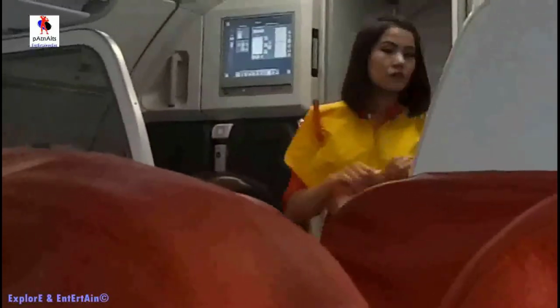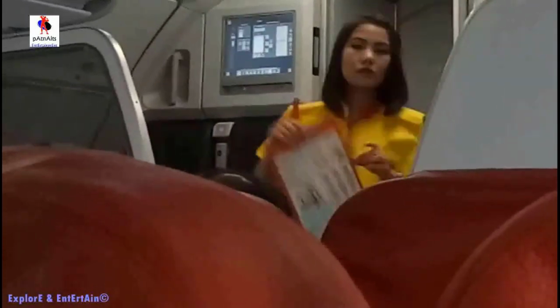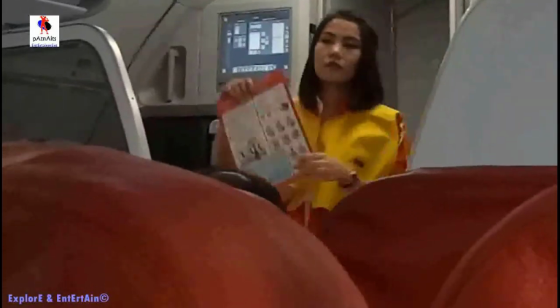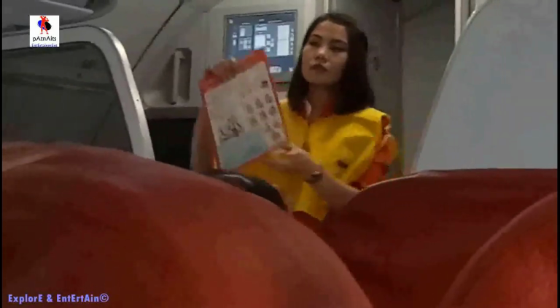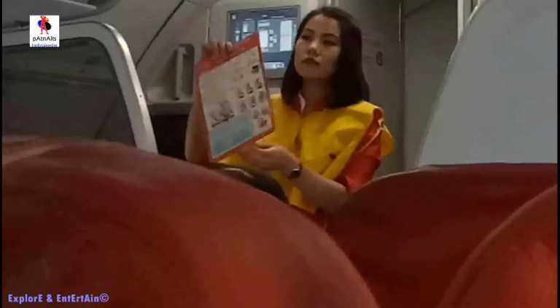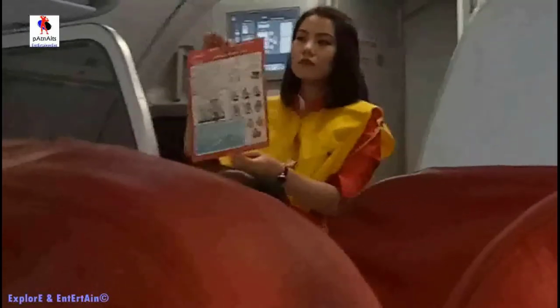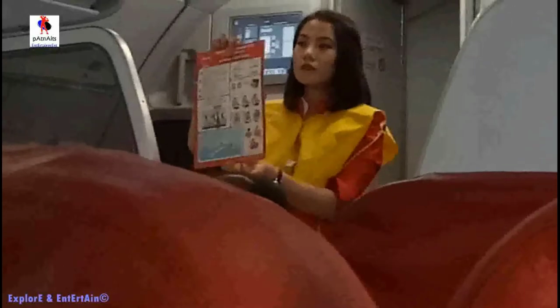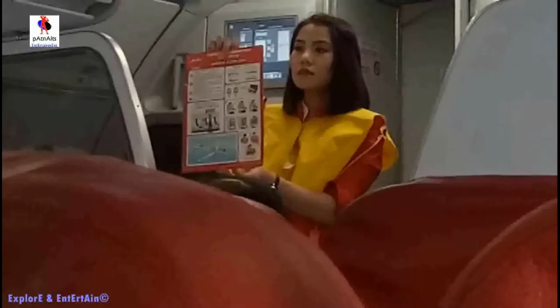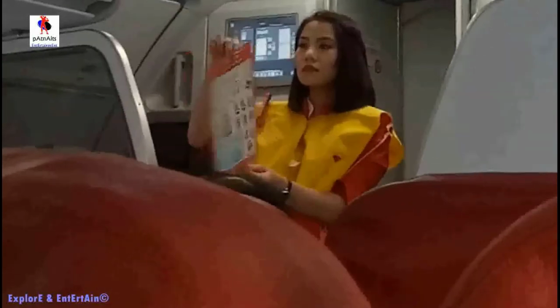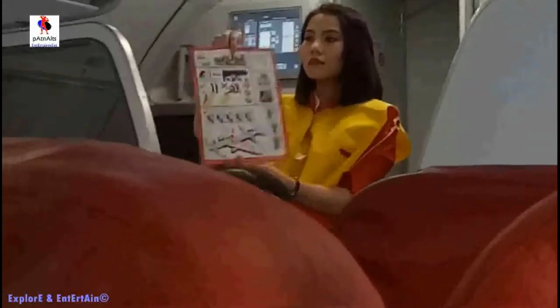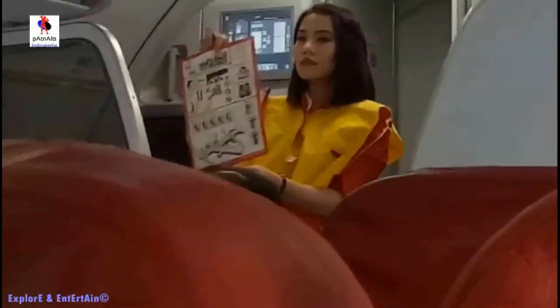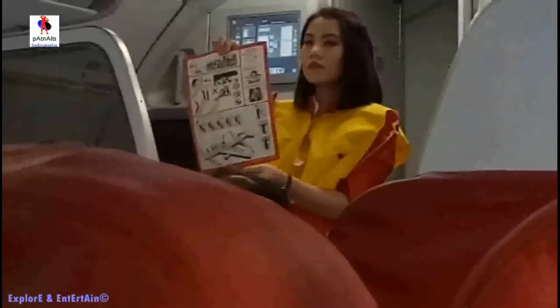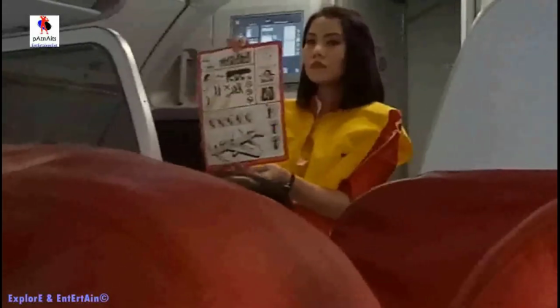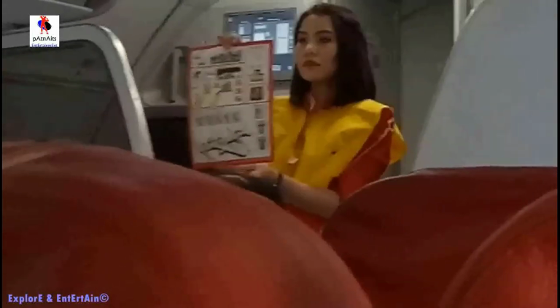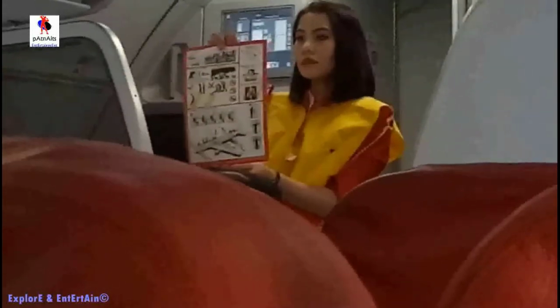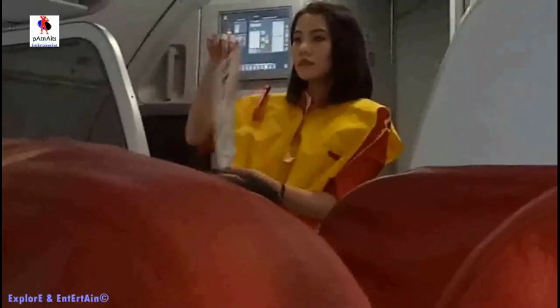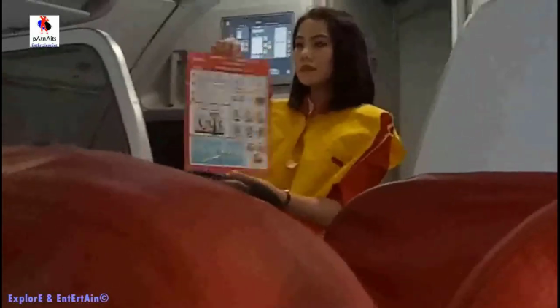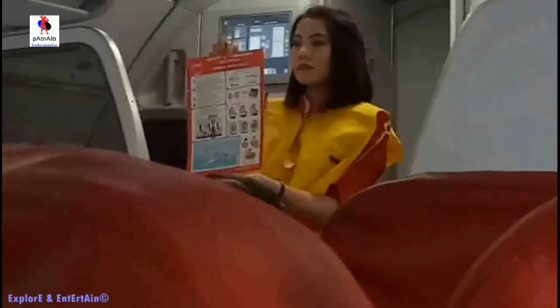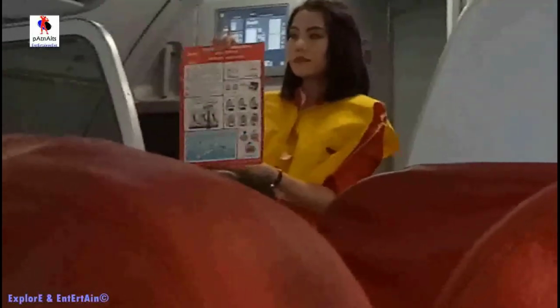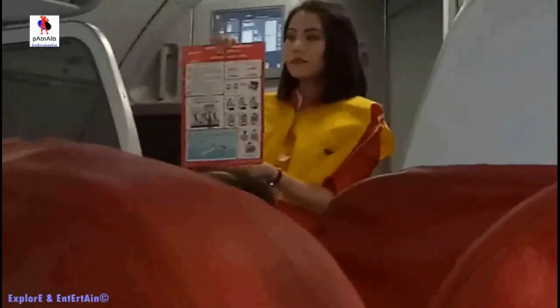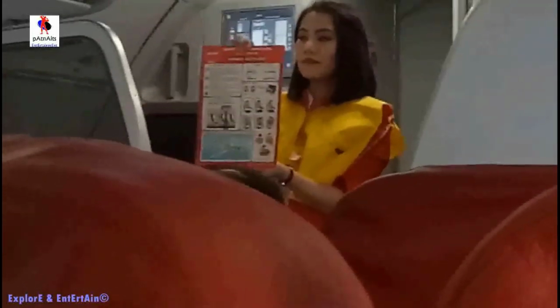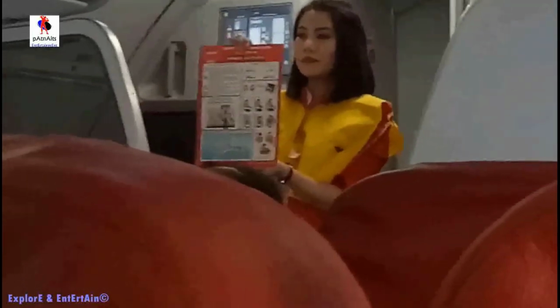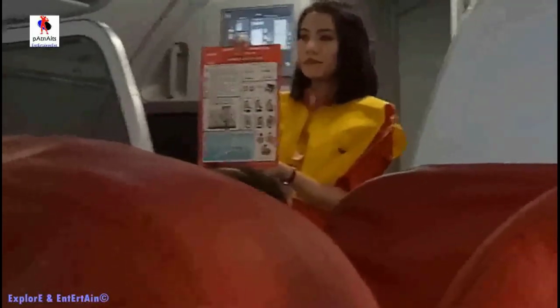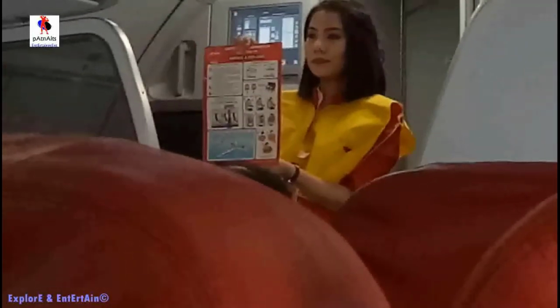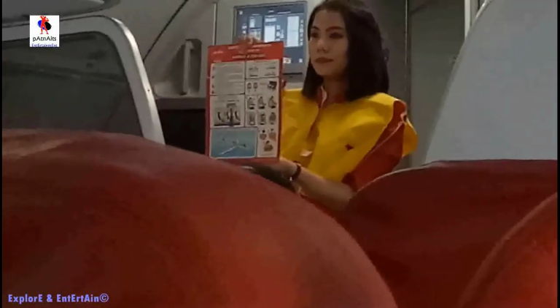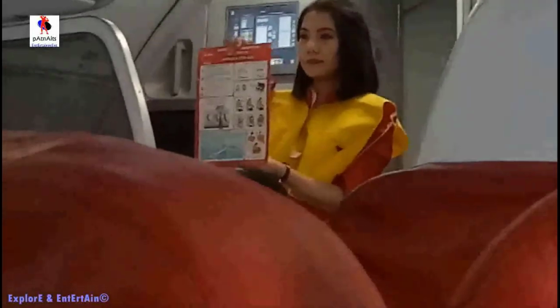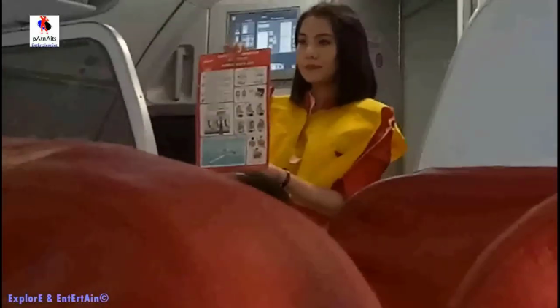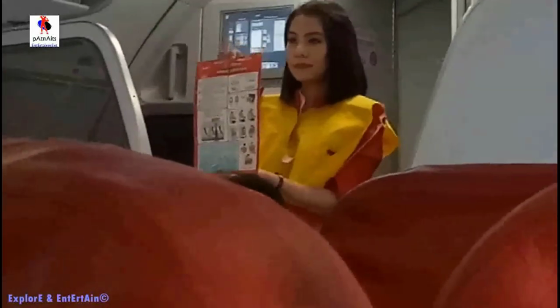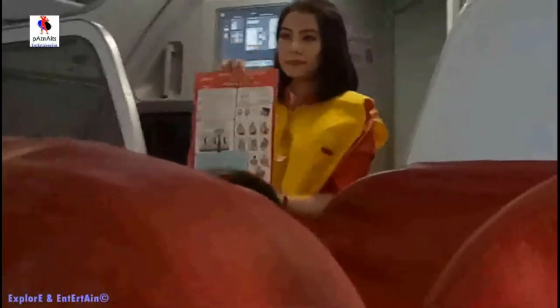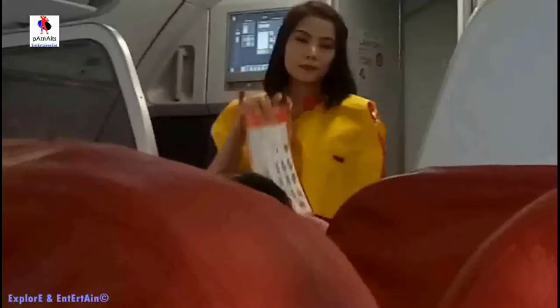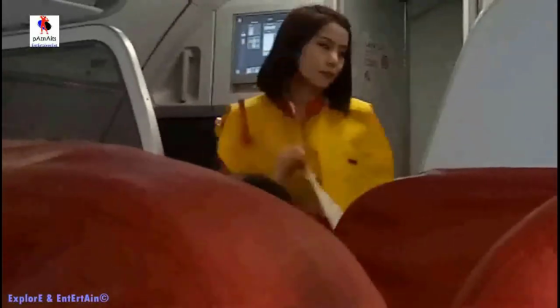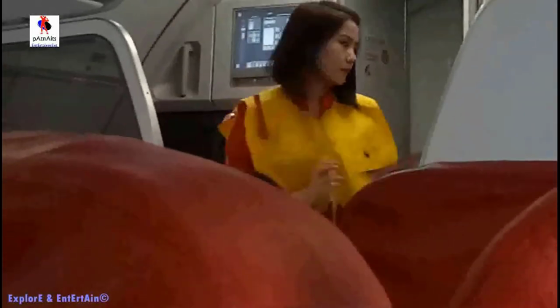A copy of the safety information card is placed in the seat pocket in front of you. Please read it carefully. Thank you for your attention.